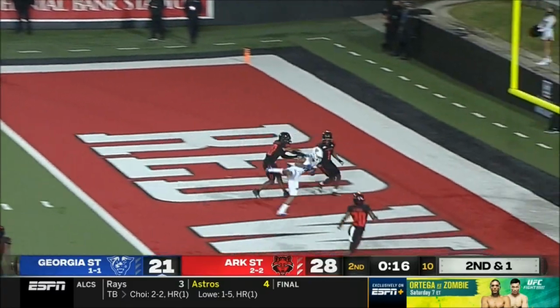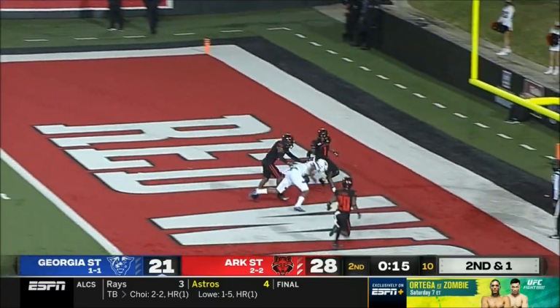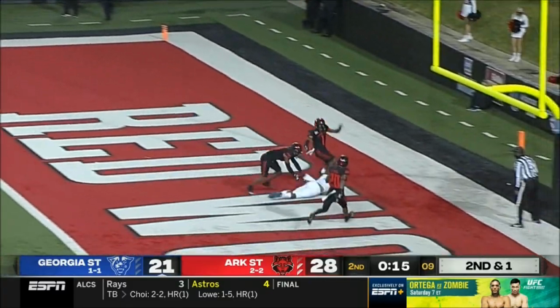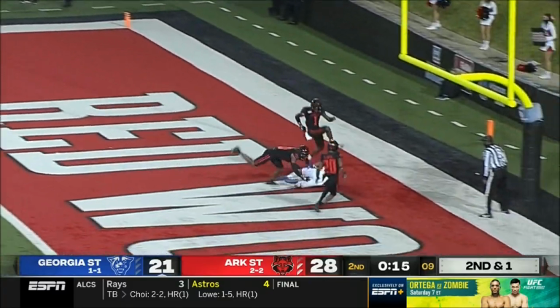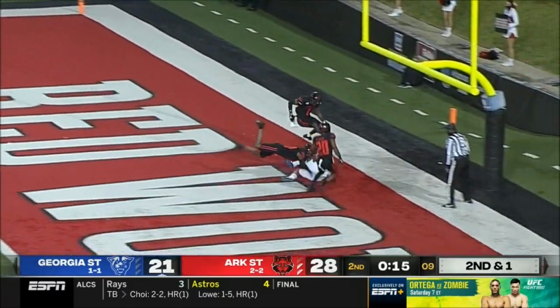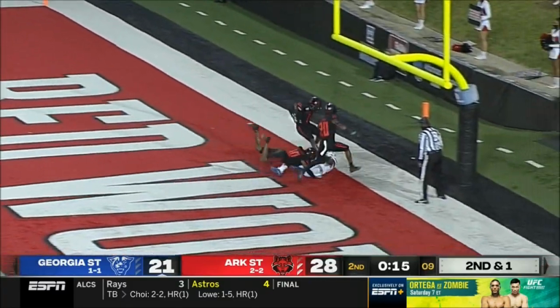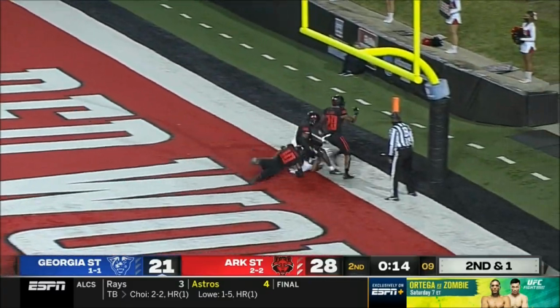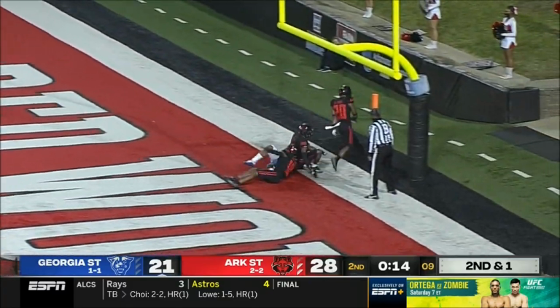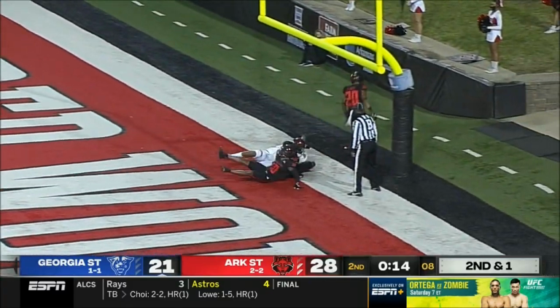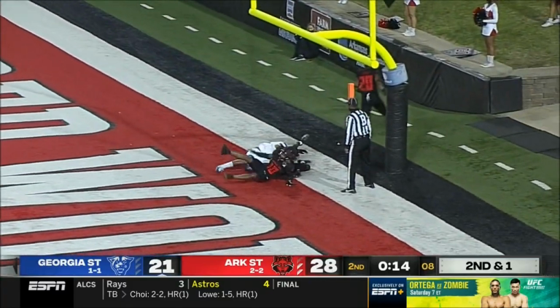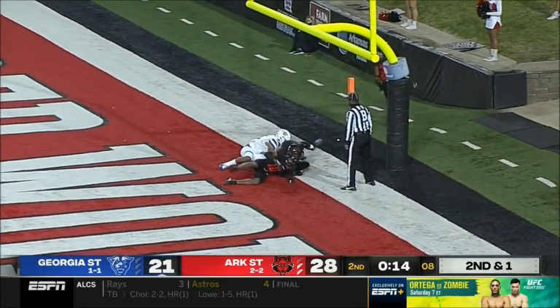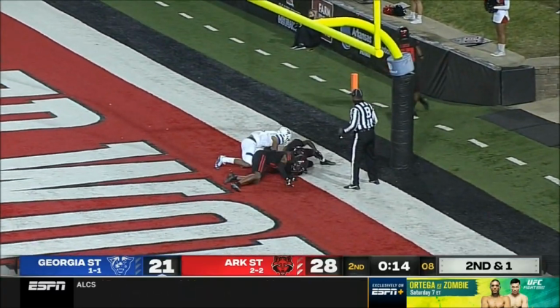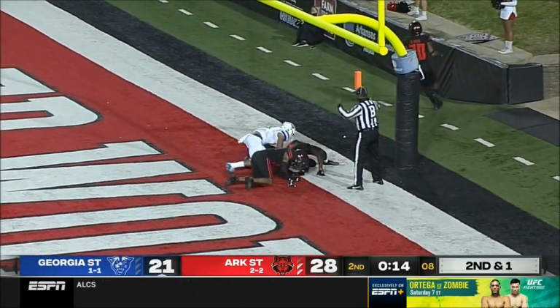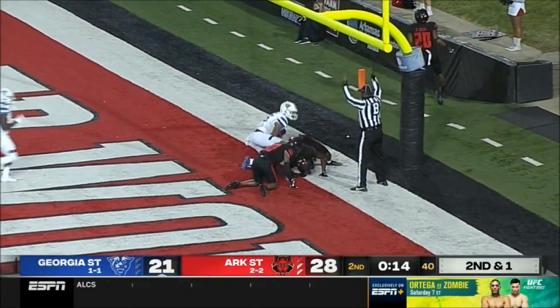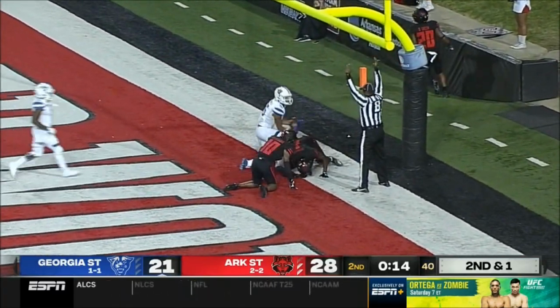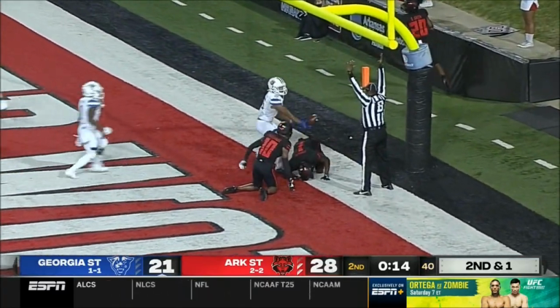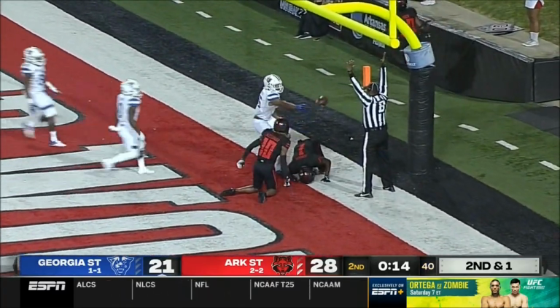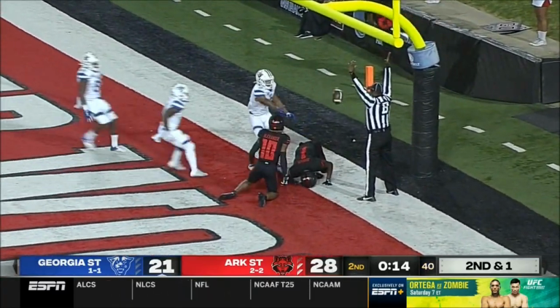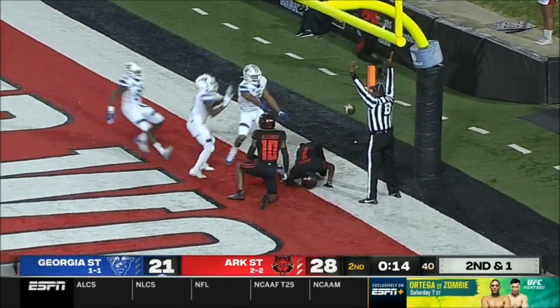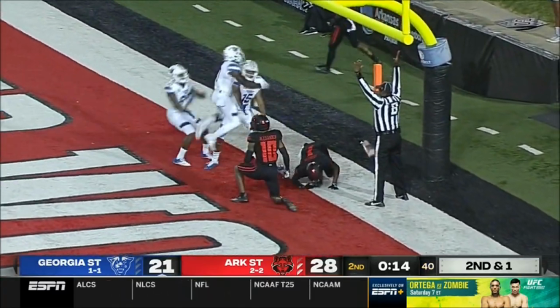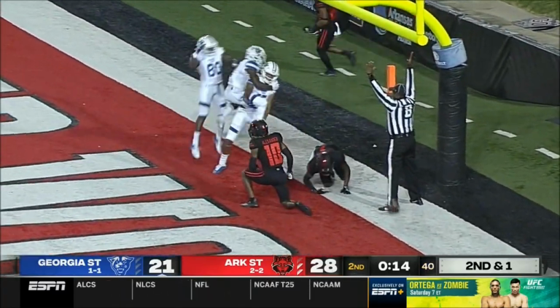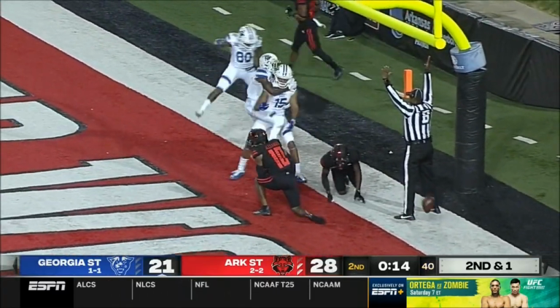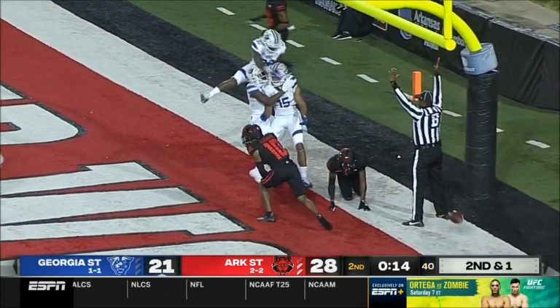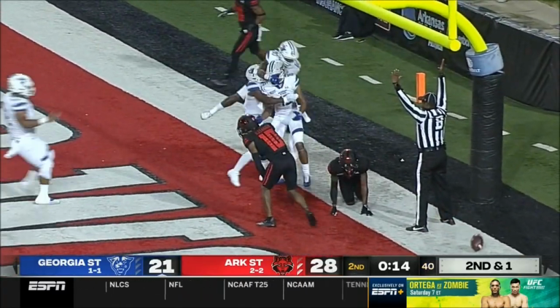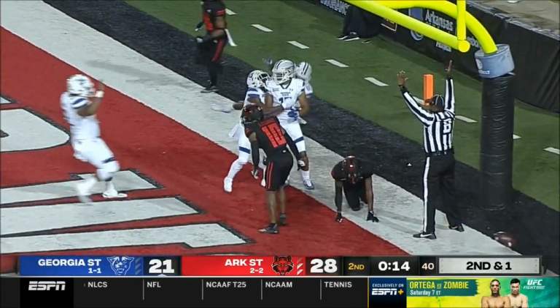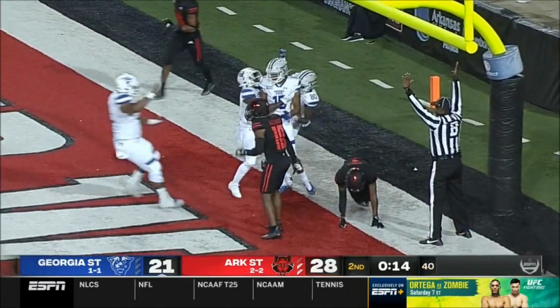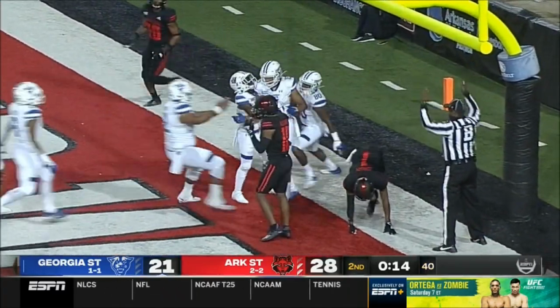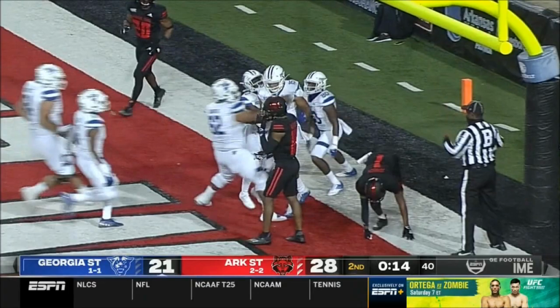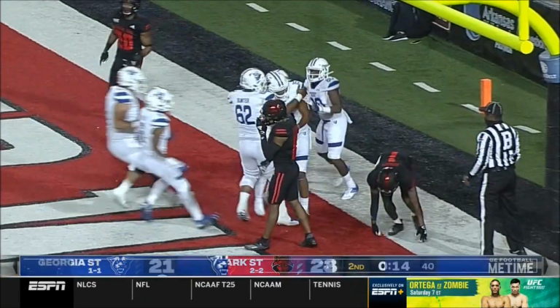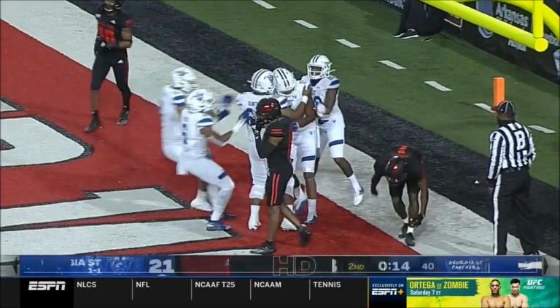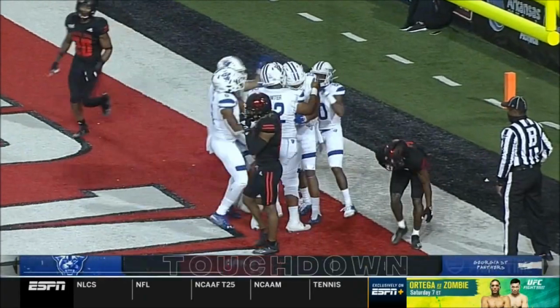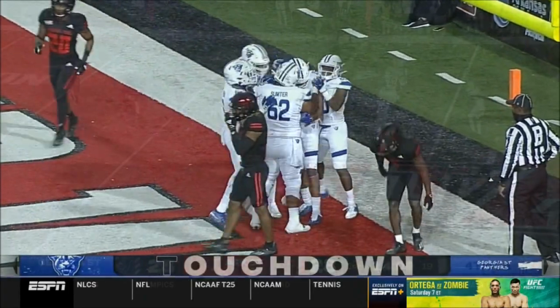It's a Brown quick throw — lost one up the field. Caught. What a throw, what a catch. Touchdown, Georgia State.